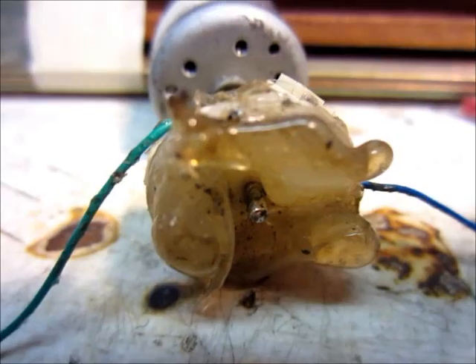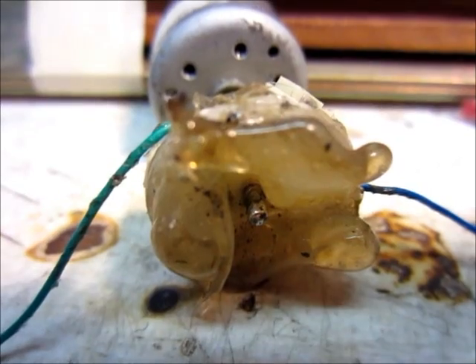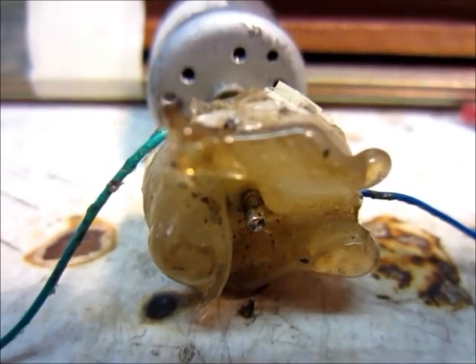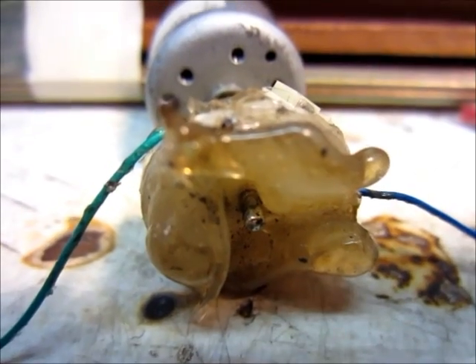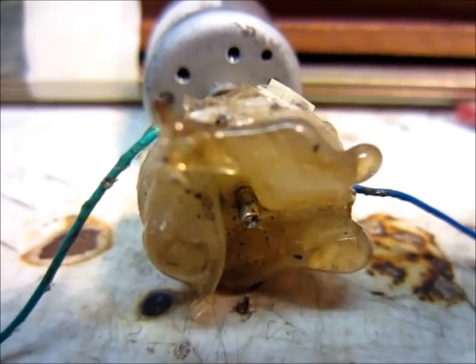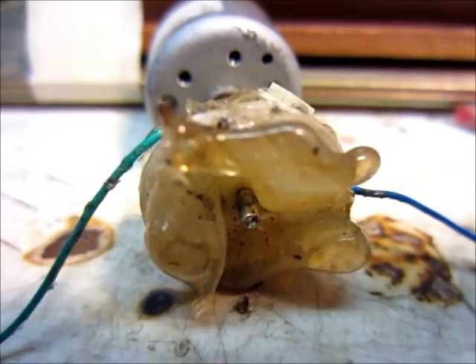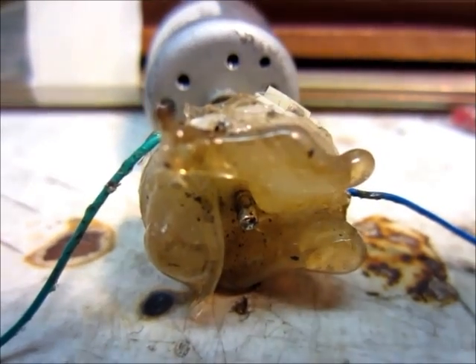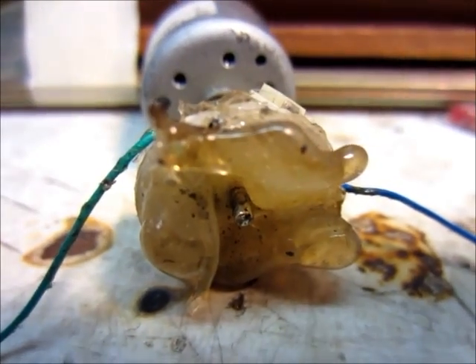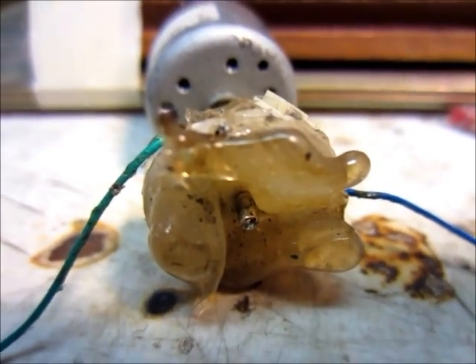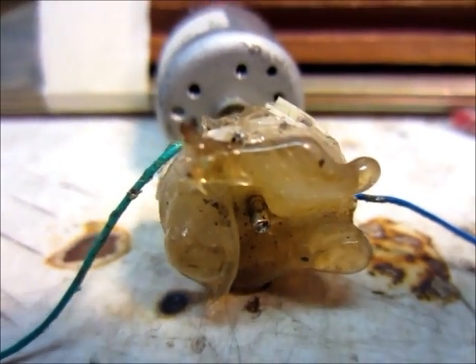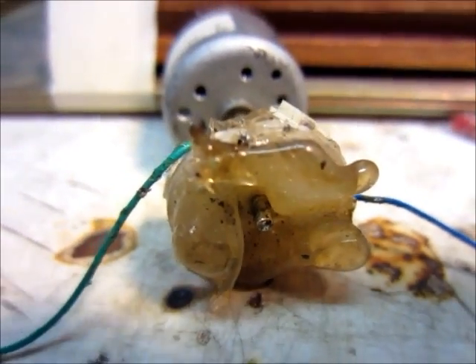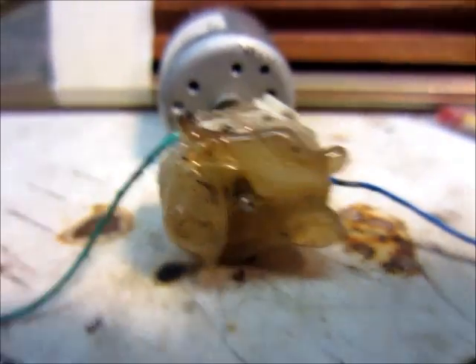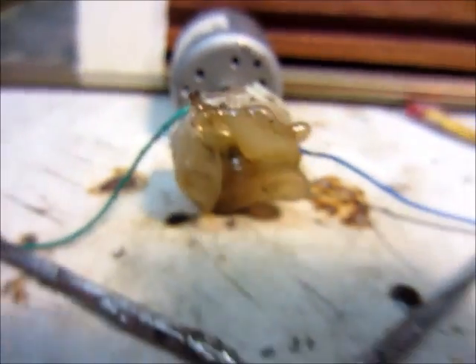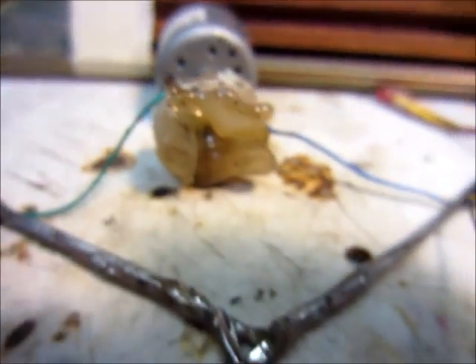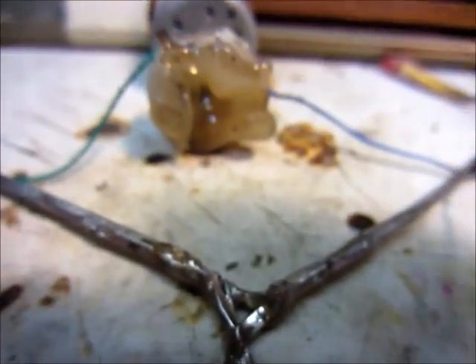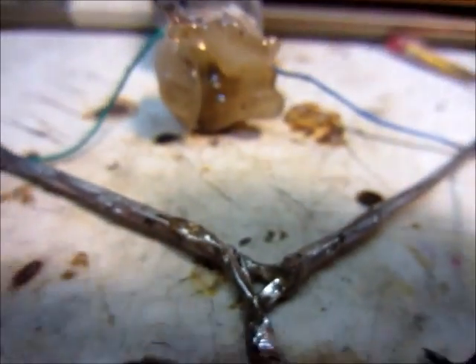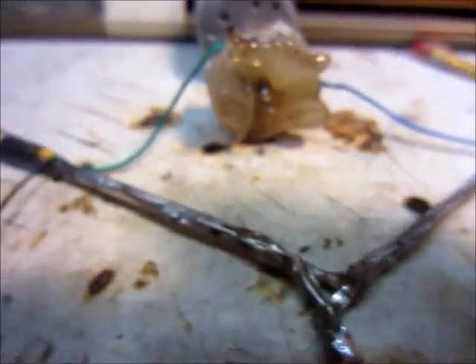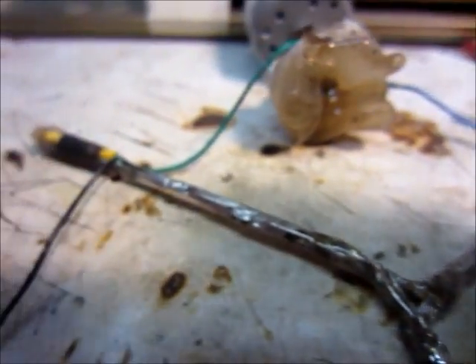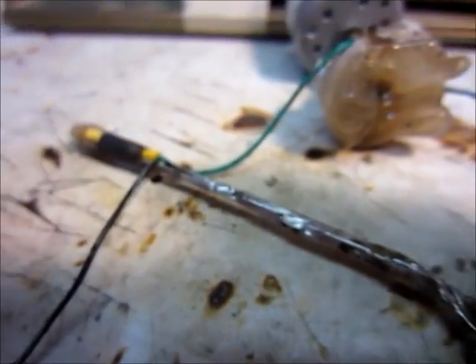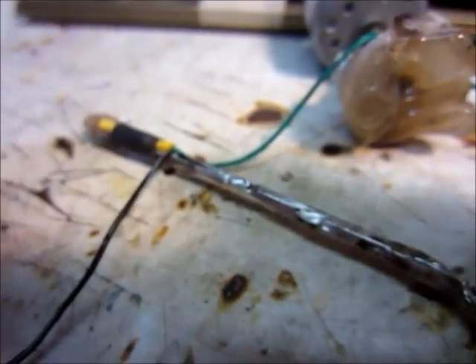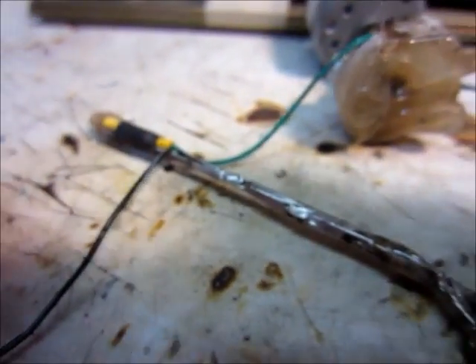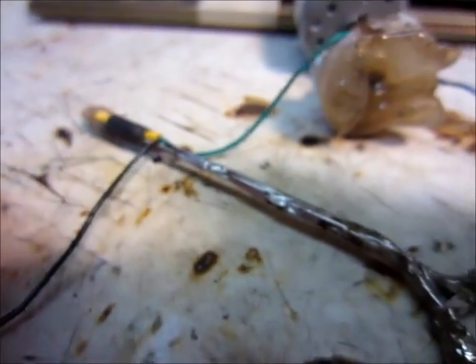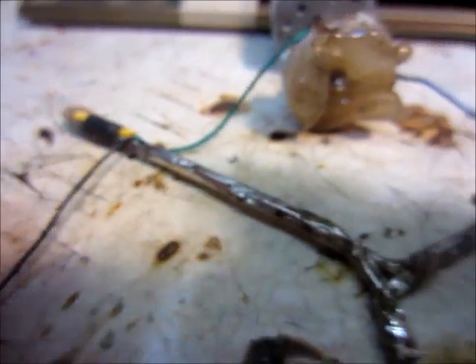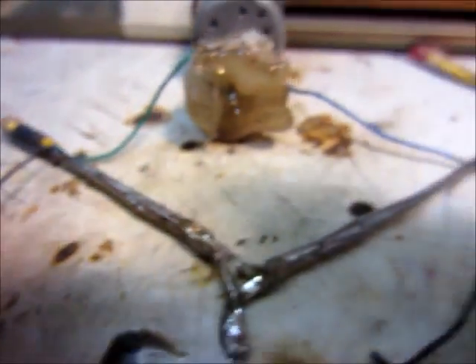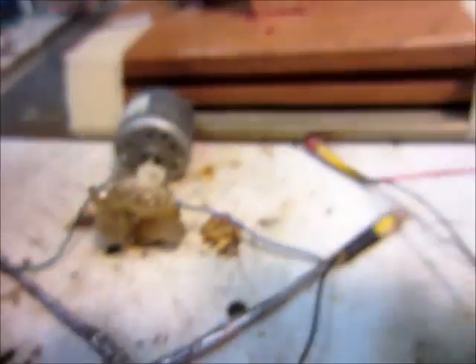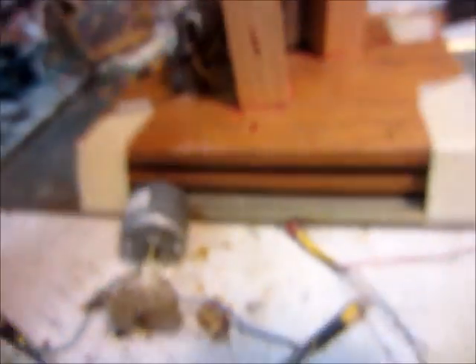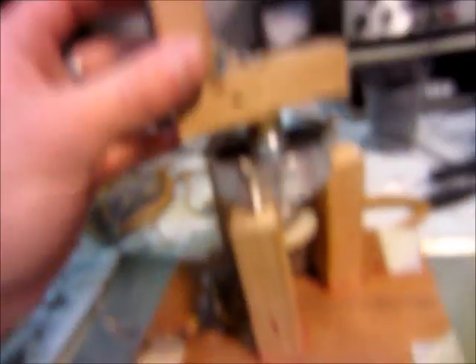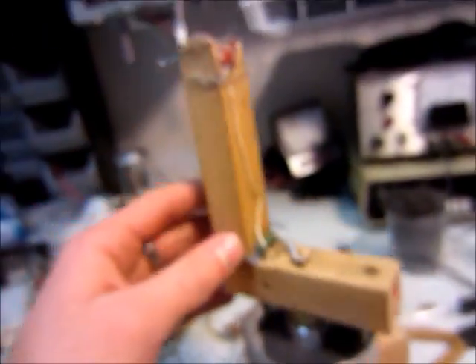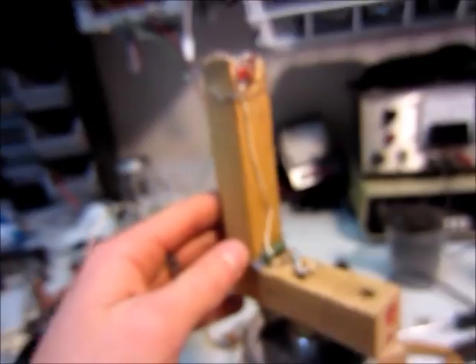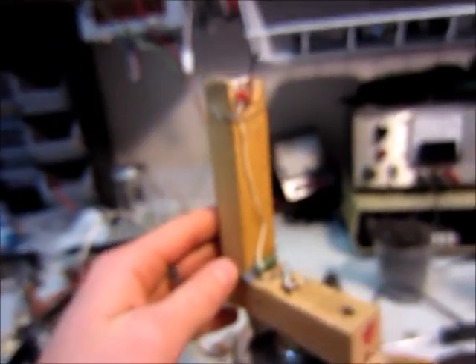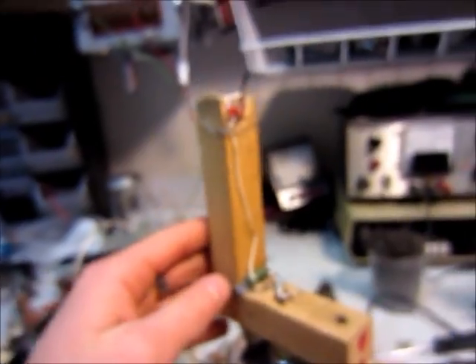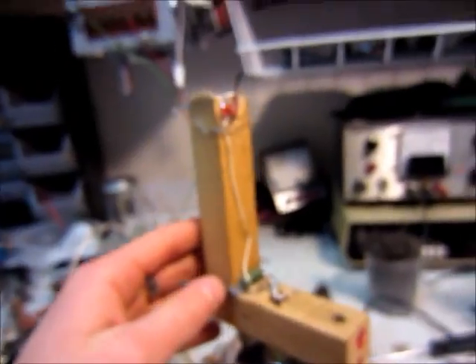Hello, this is MakerJ101, and here's the spinner head from my LED lightball.